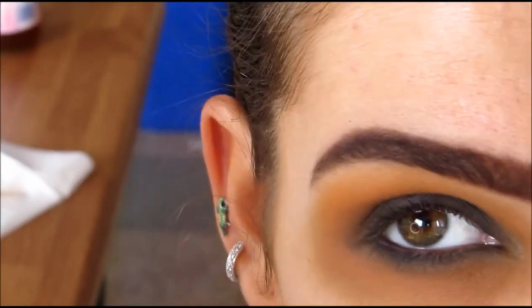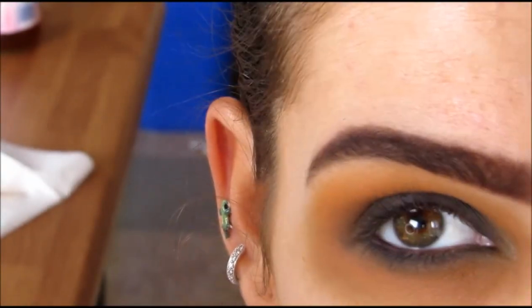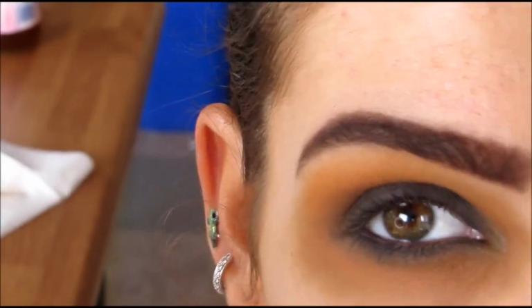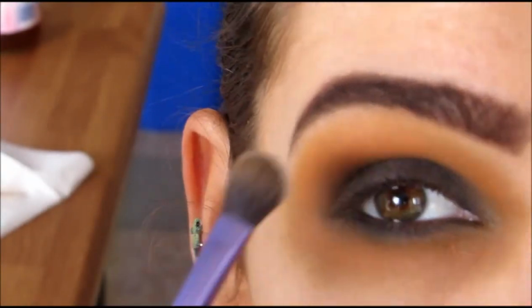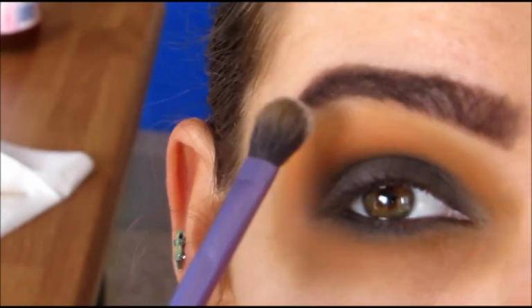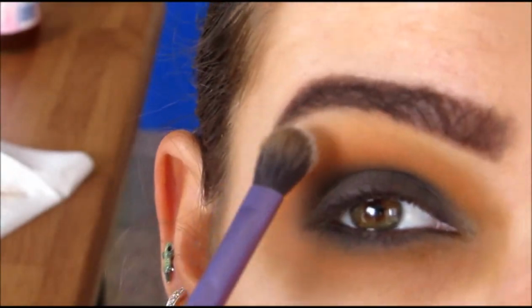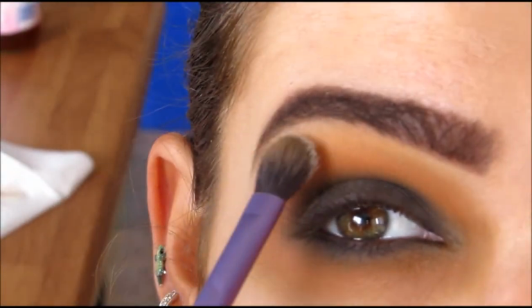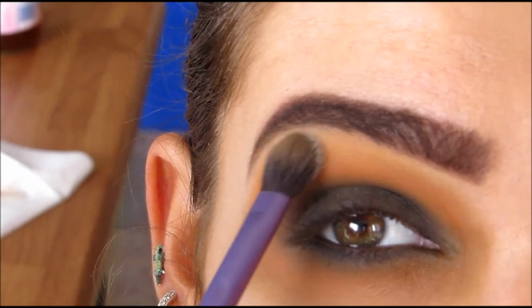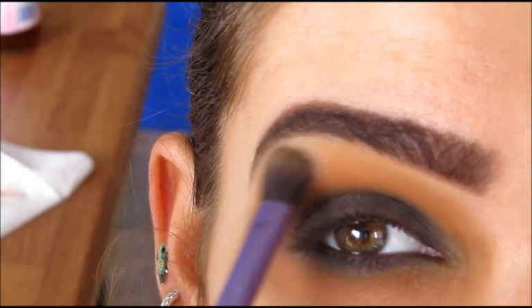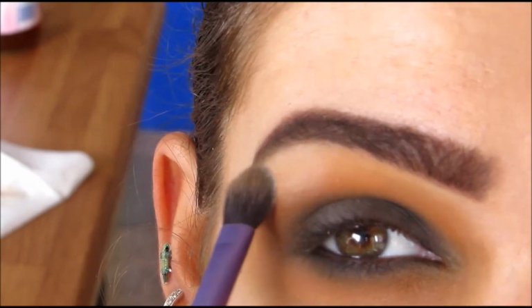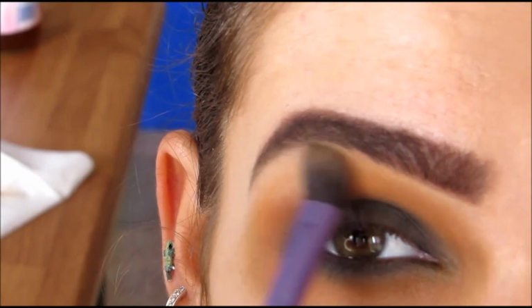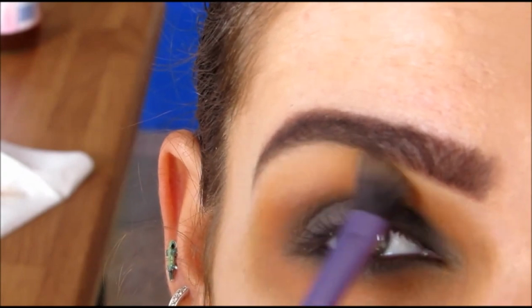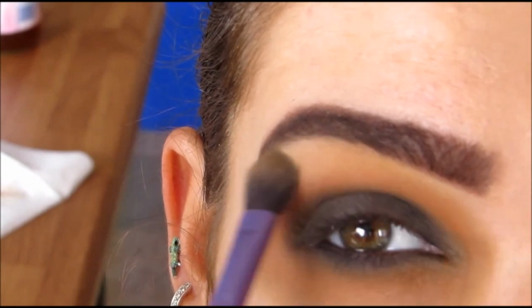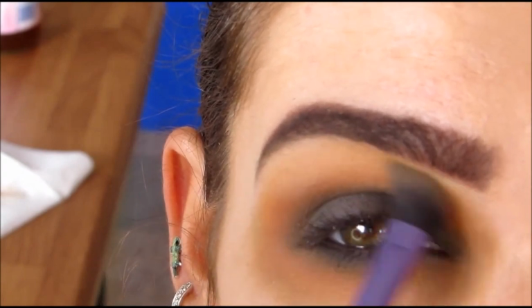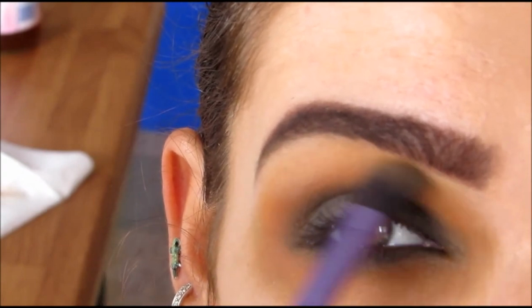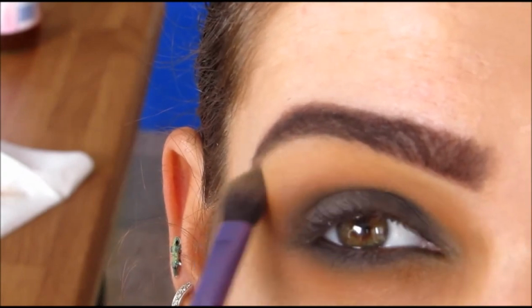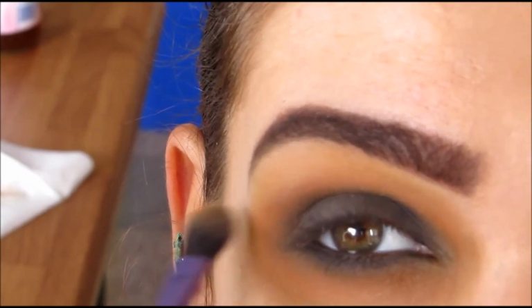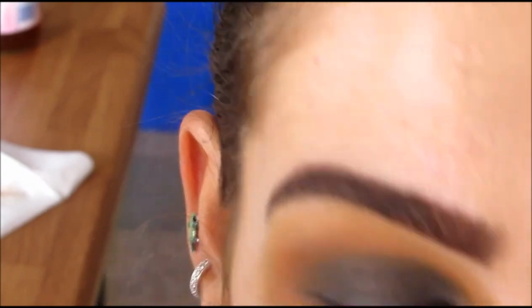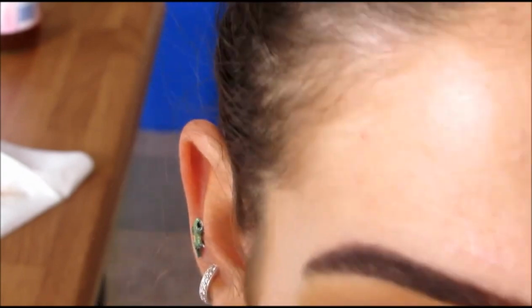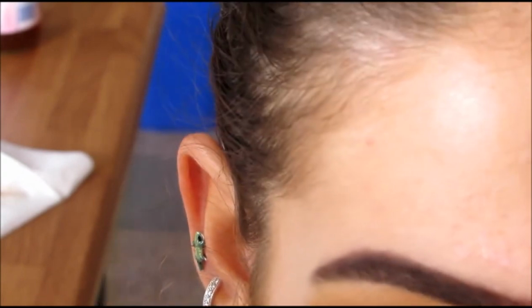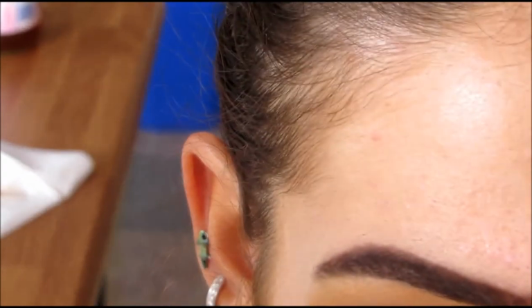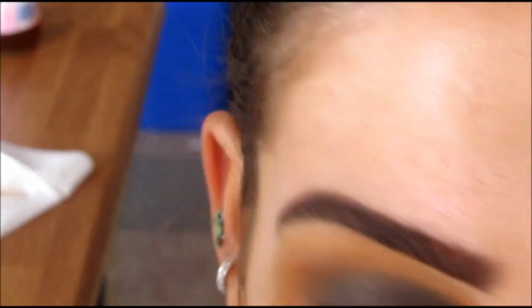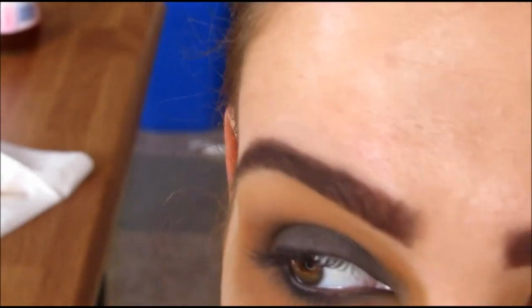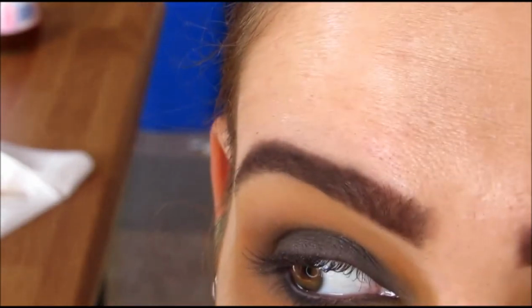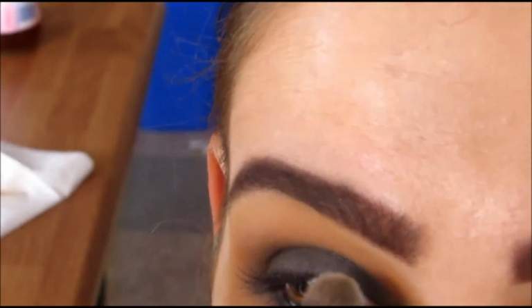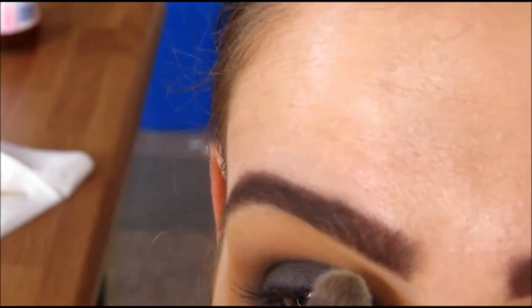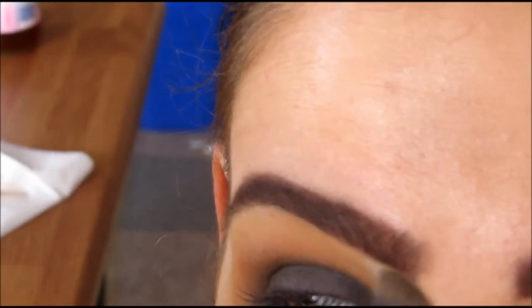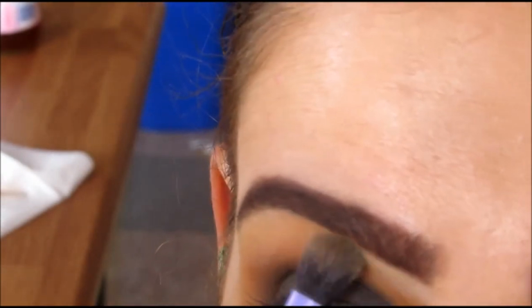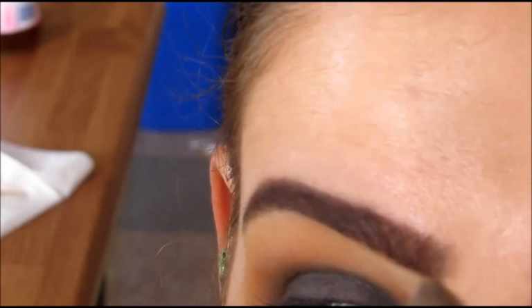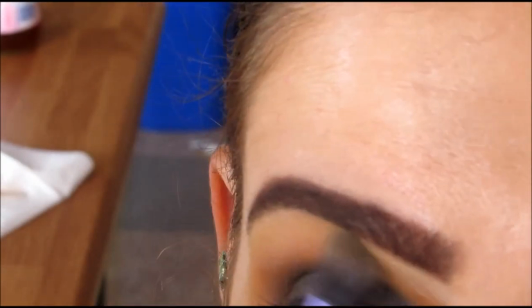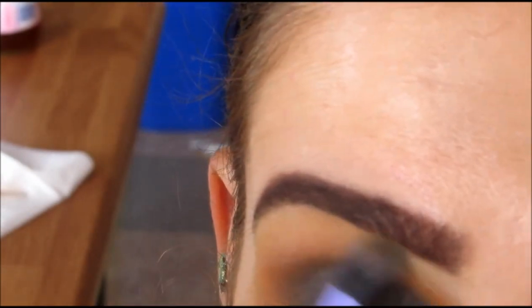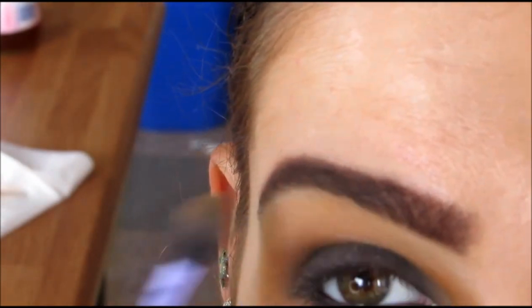Here, I'm just taking the Matte White in the palette and placing that as a highlight under my brow bone.